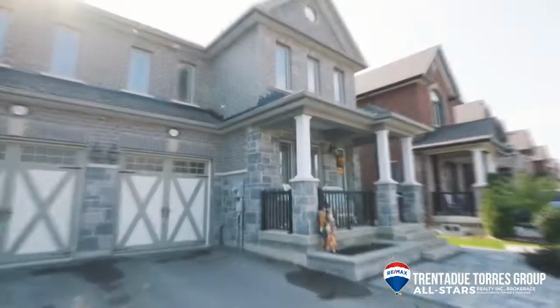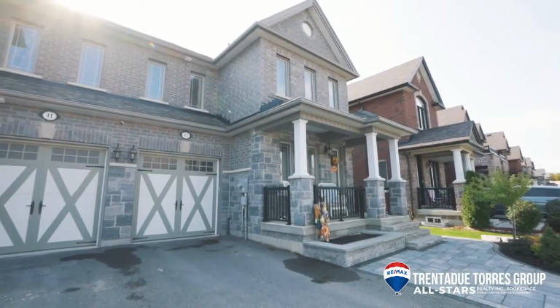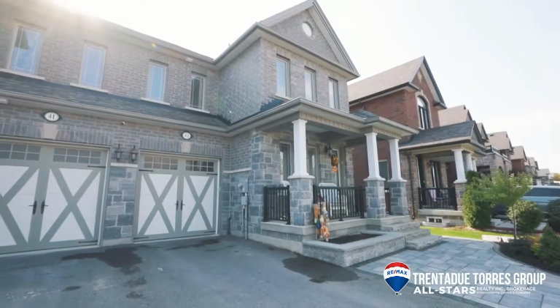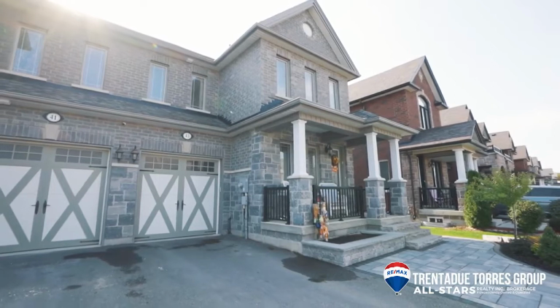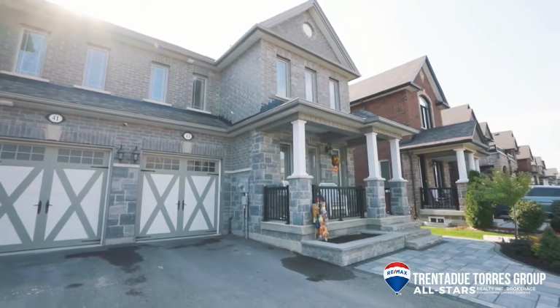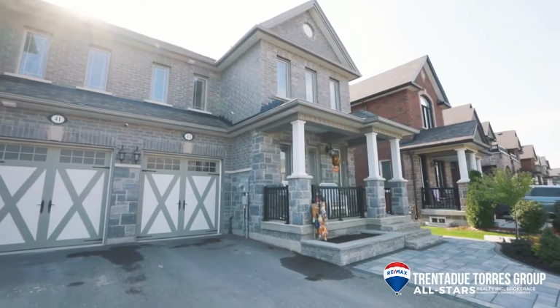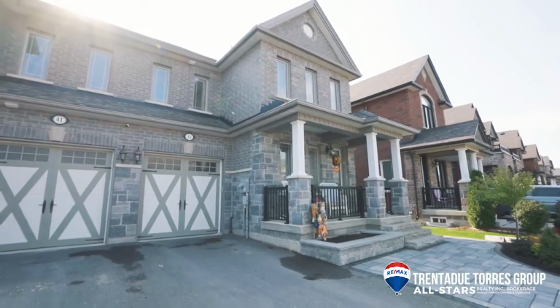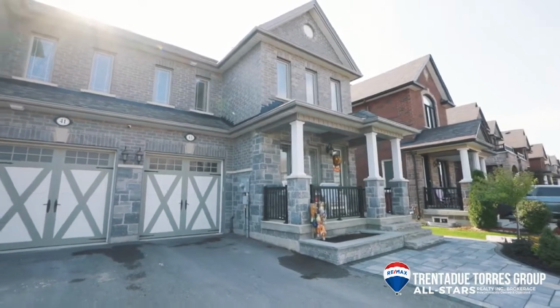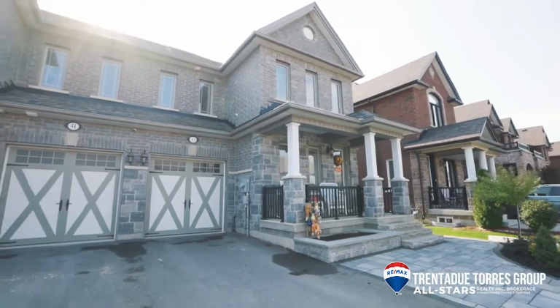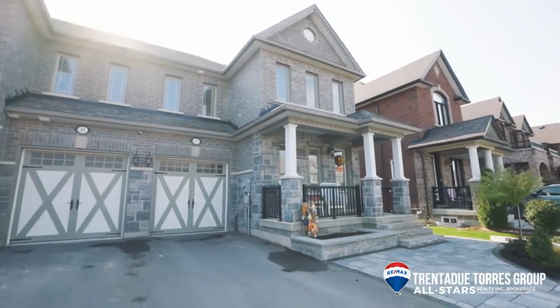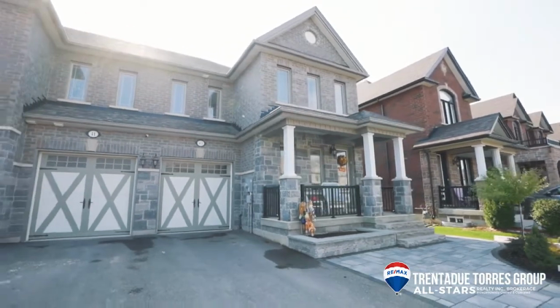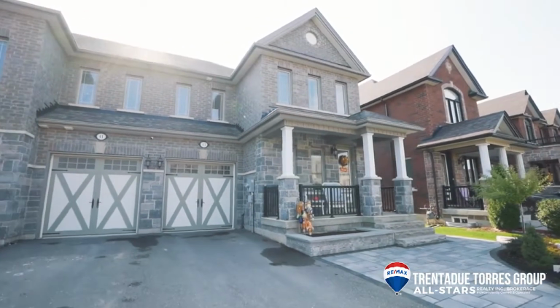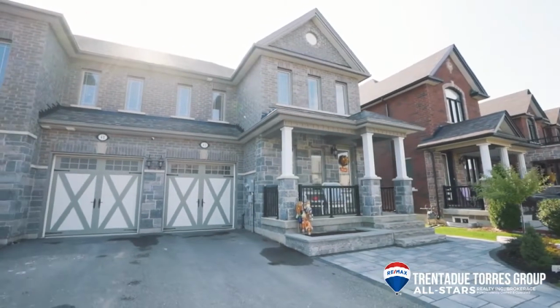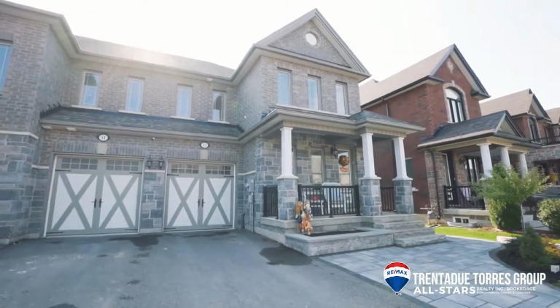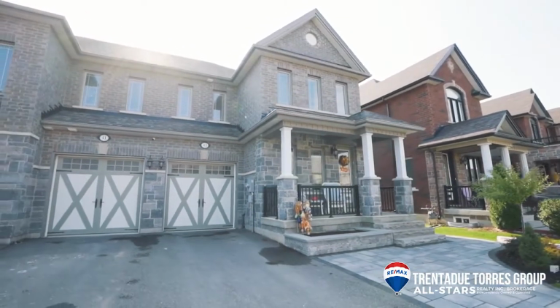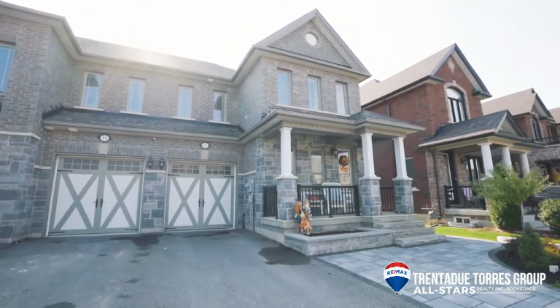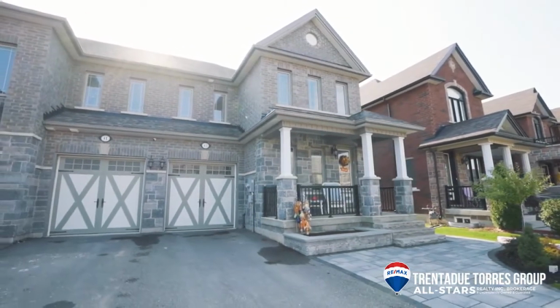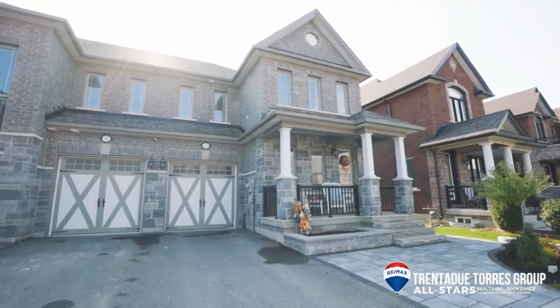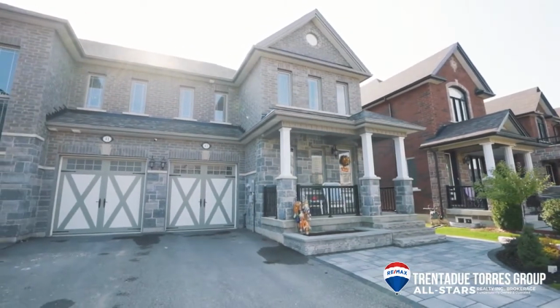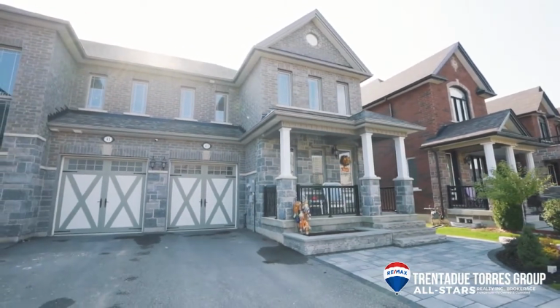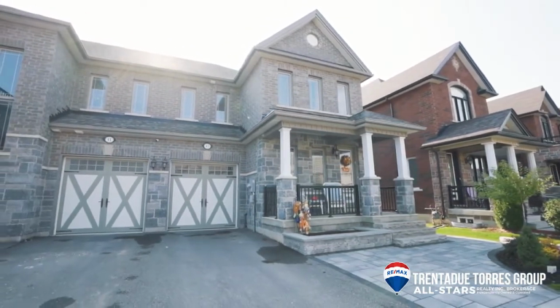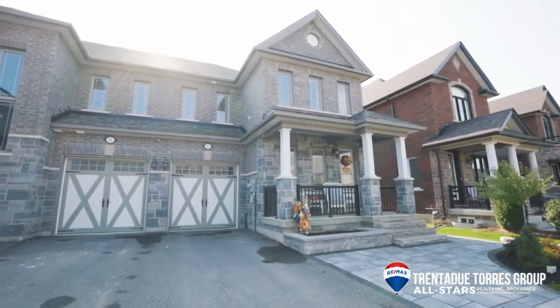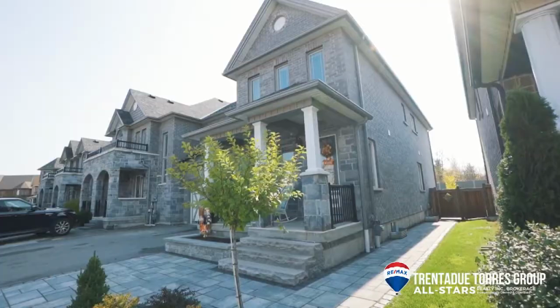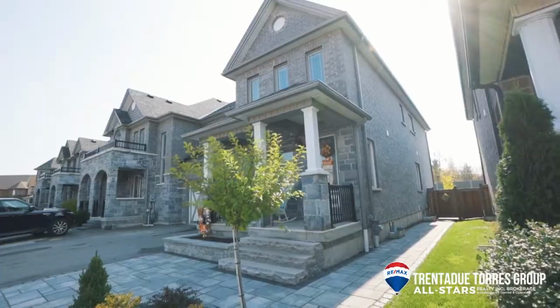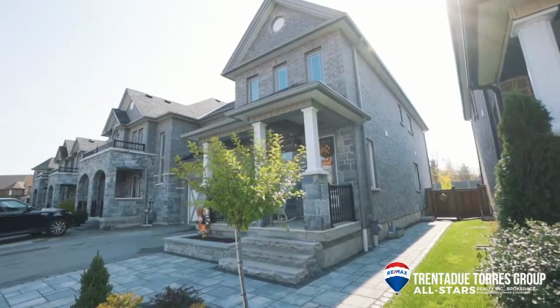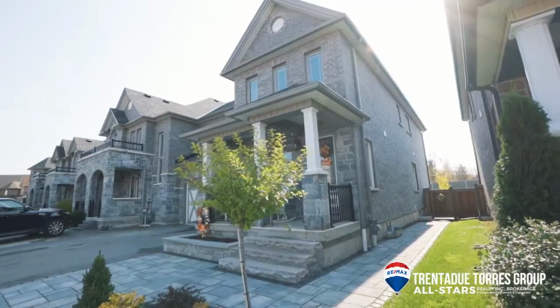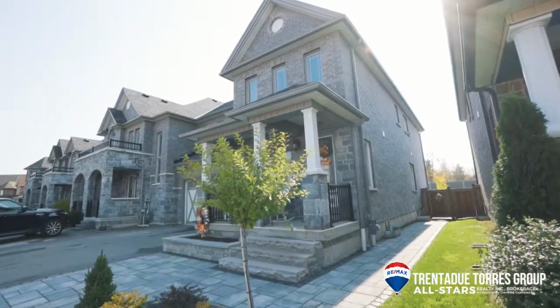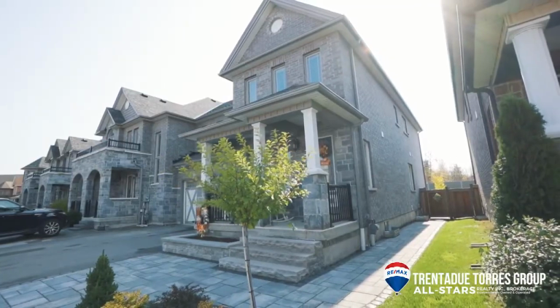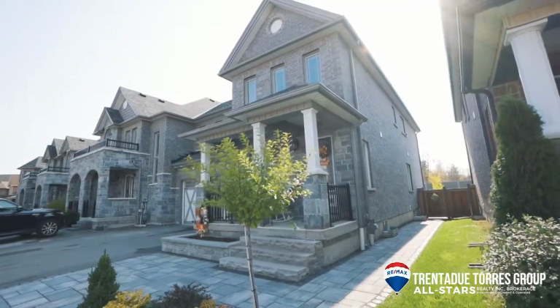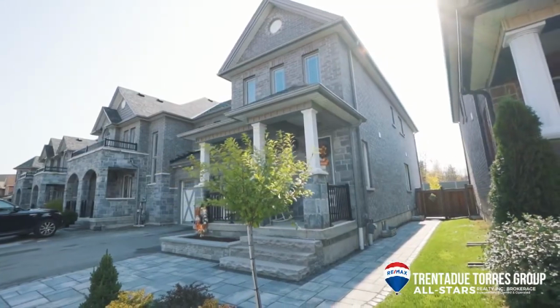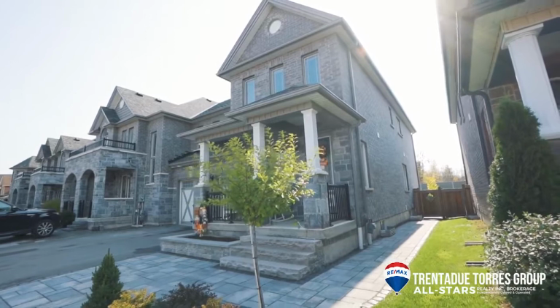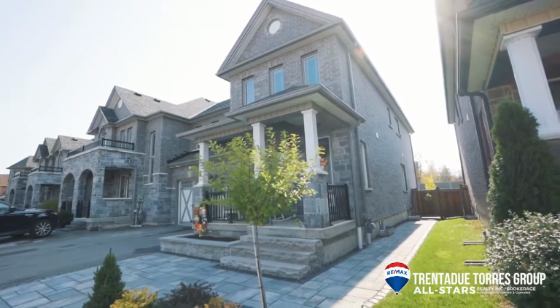The basement of this home is a blank canvas waiting for you to create your man cave, rec room or basement suite.